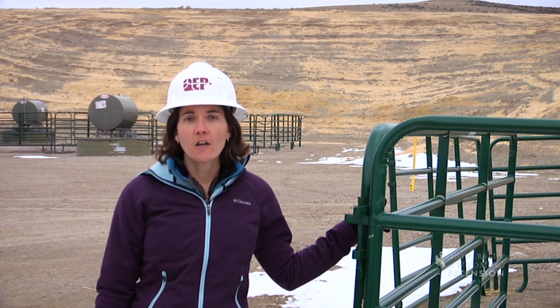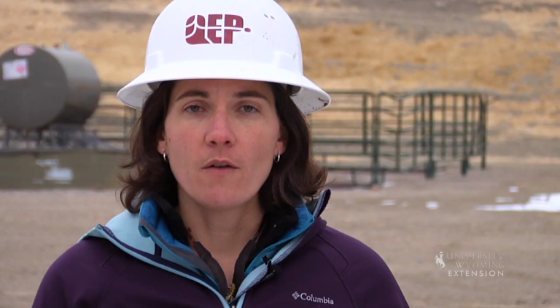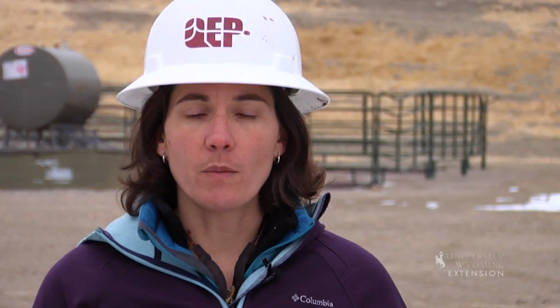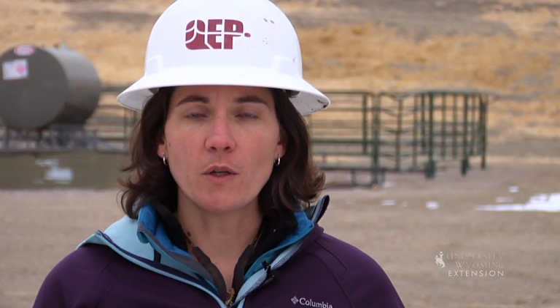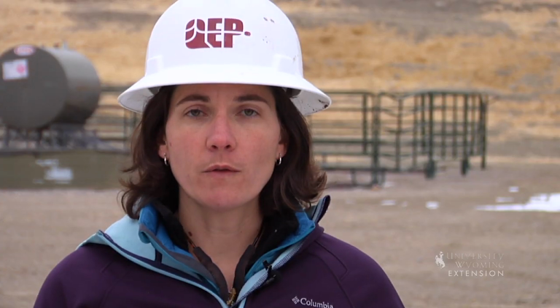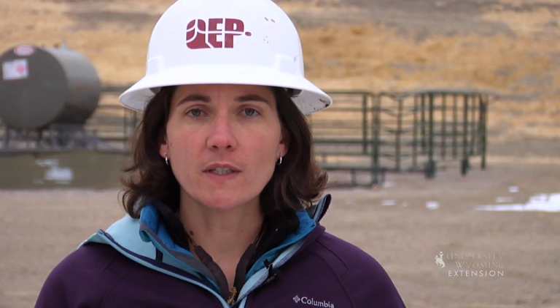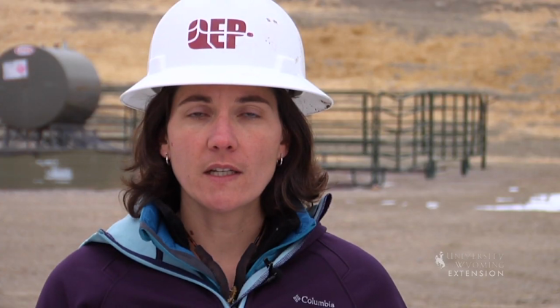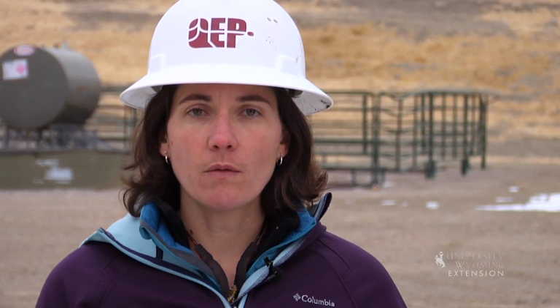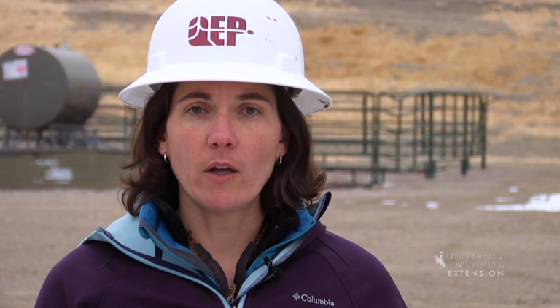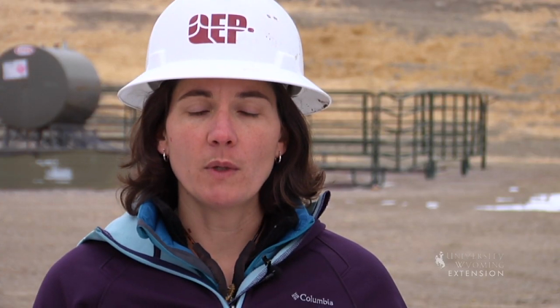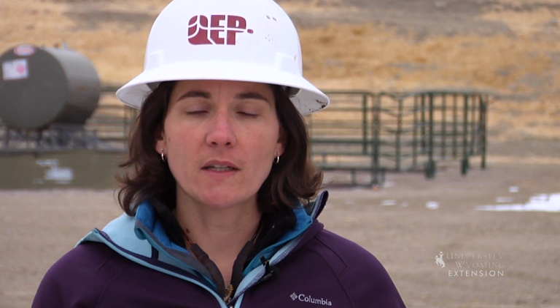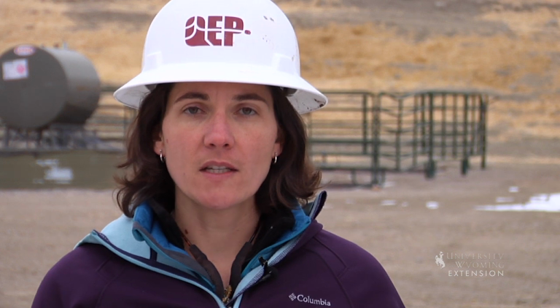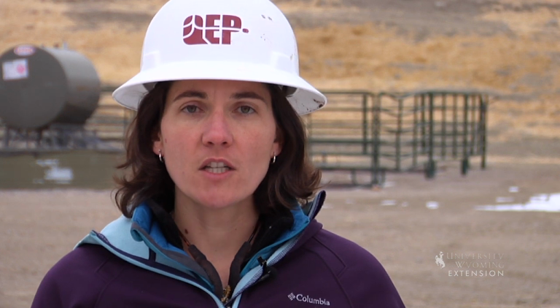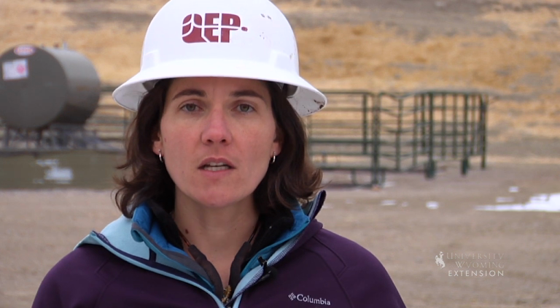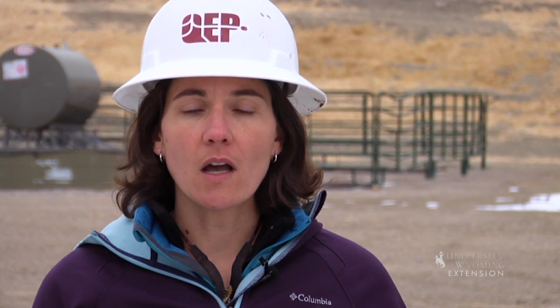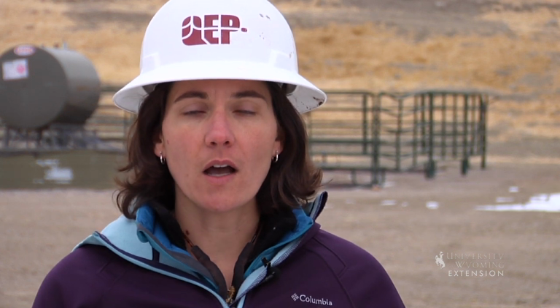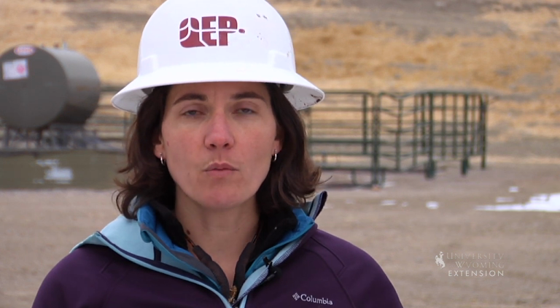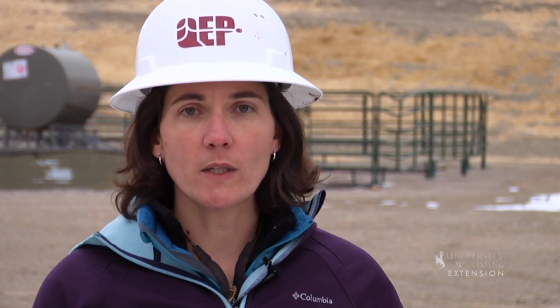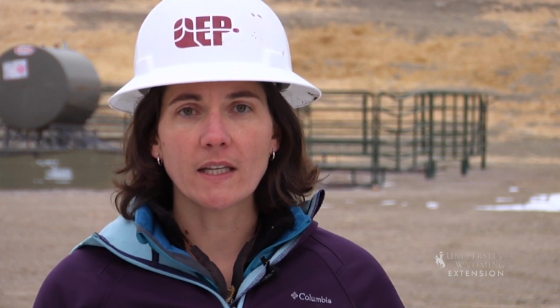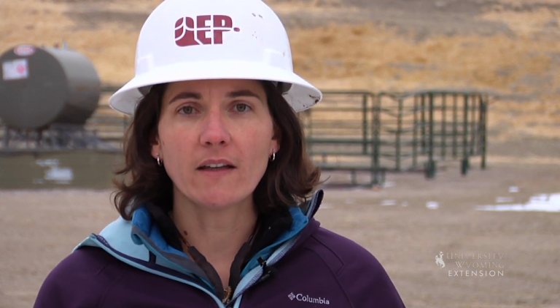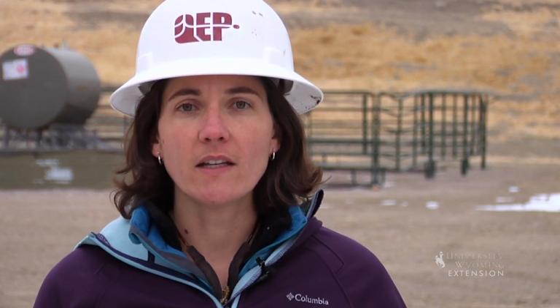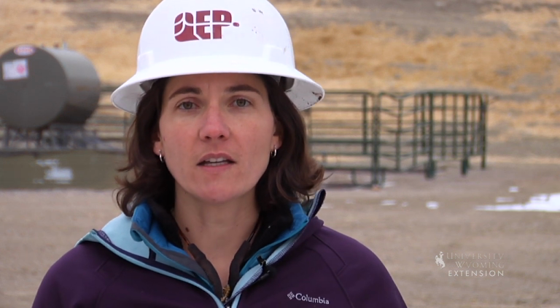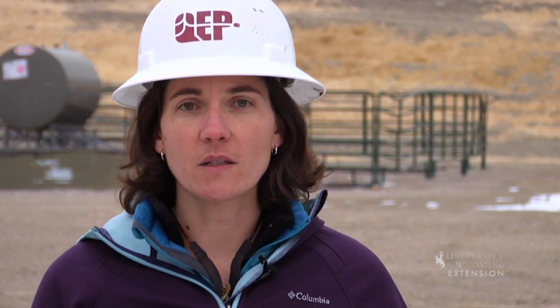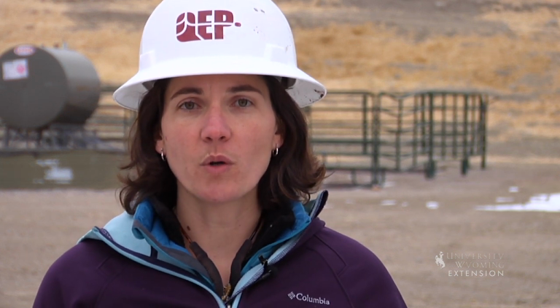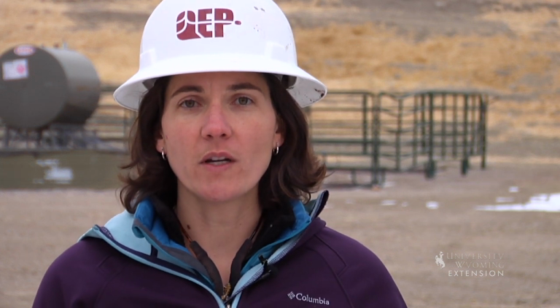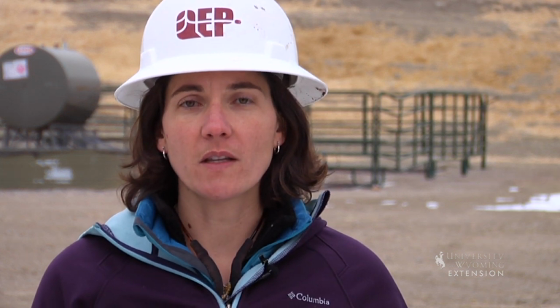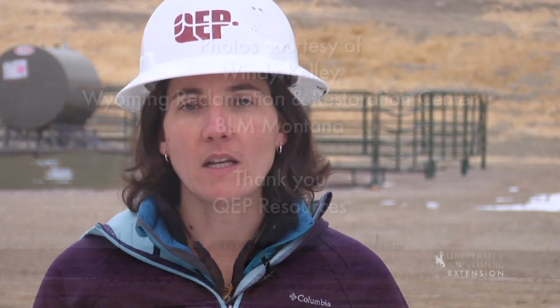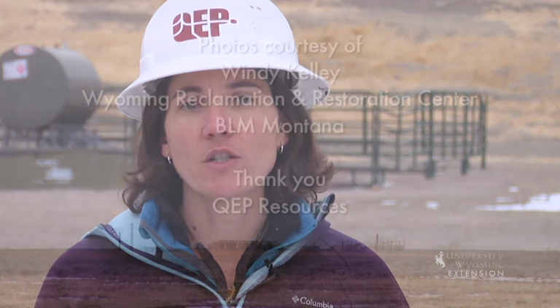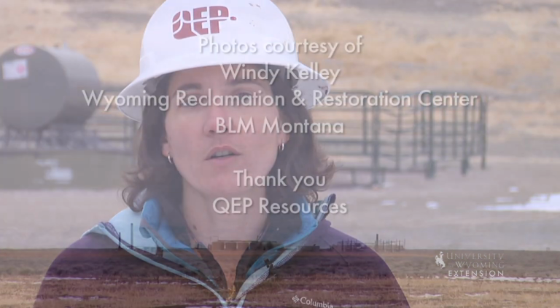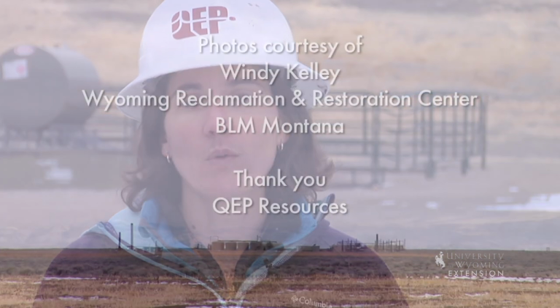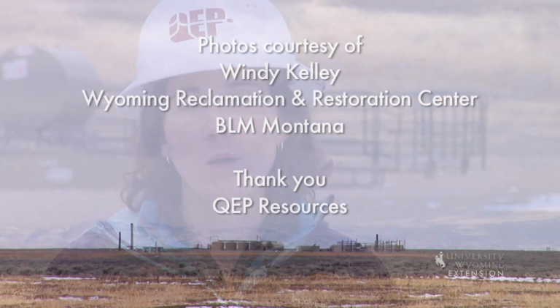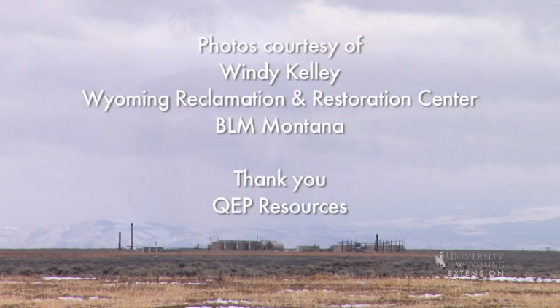From the University of Wyoming Extension, I'm Wendy Kelley, exploring the nature of Wyoming.